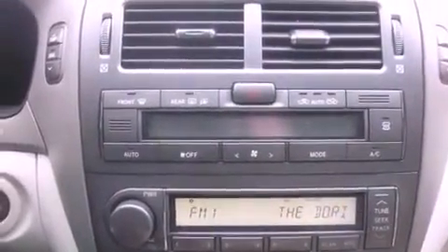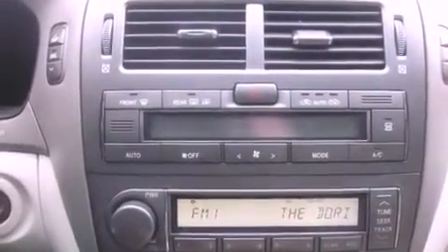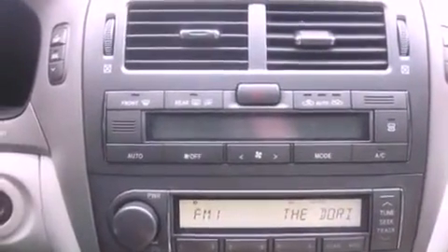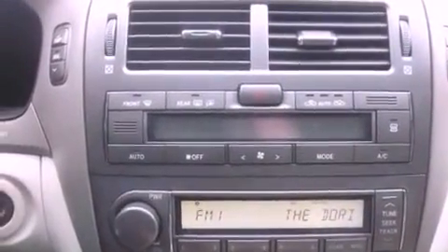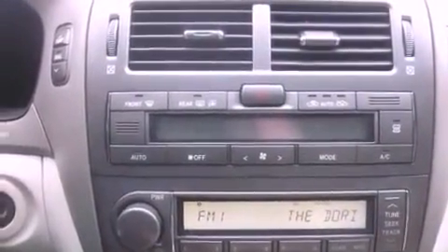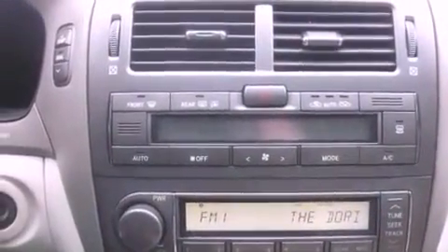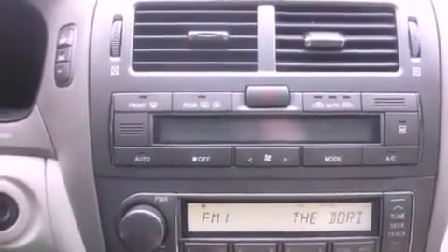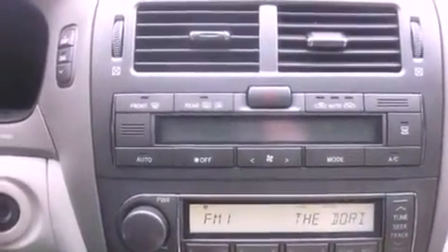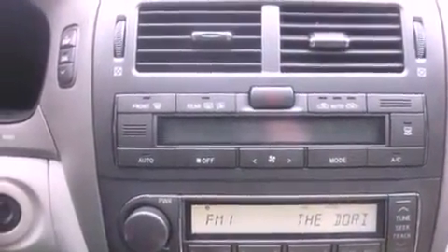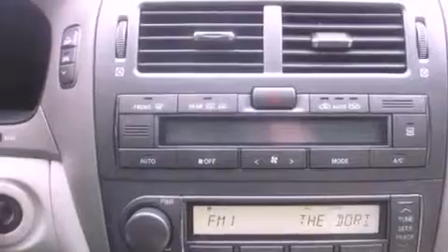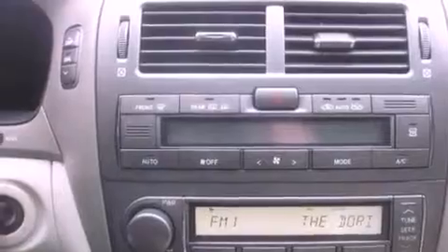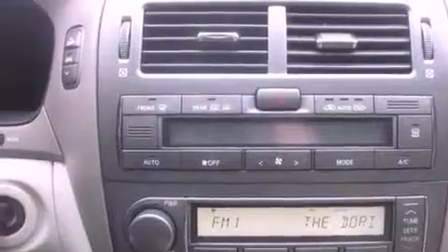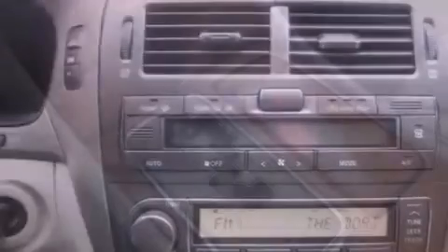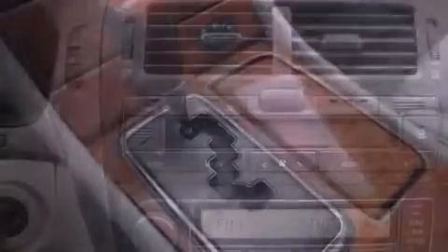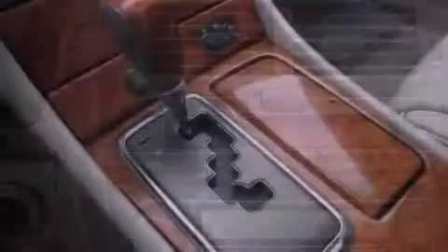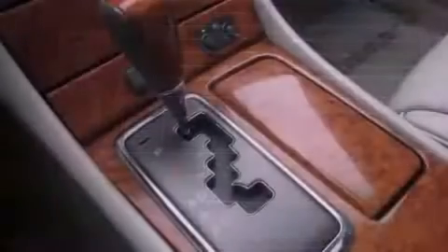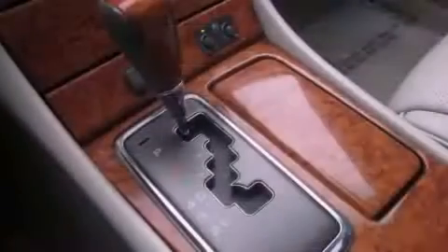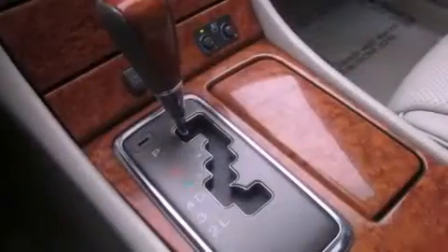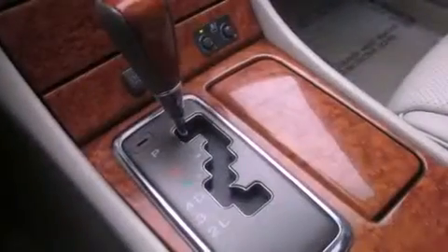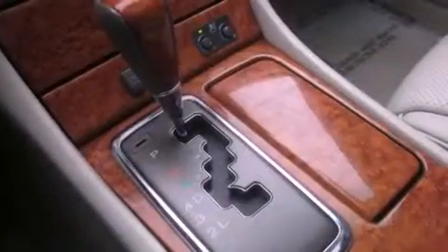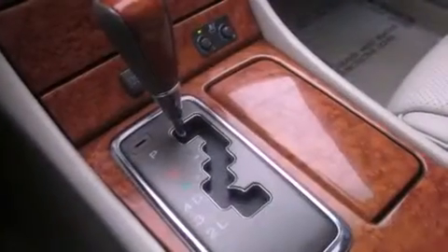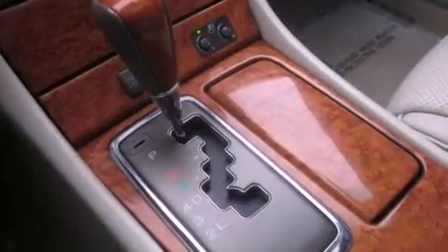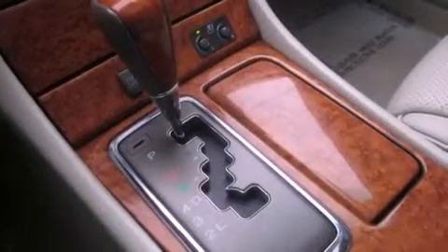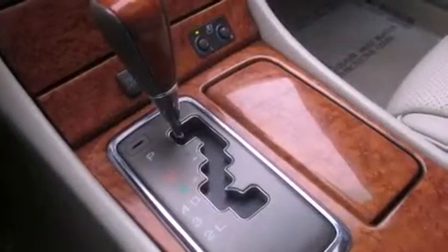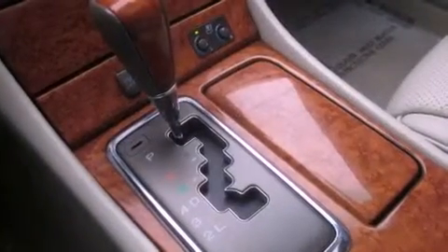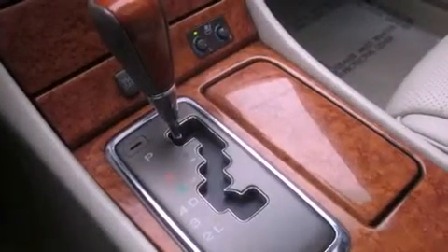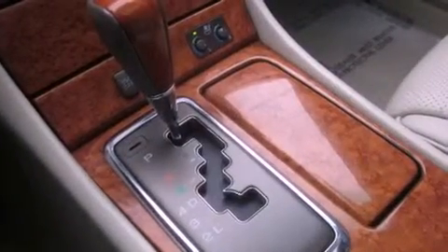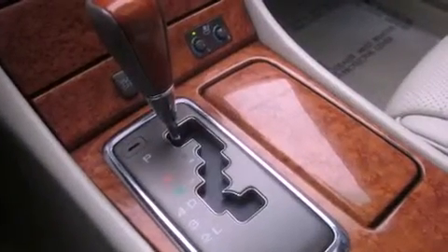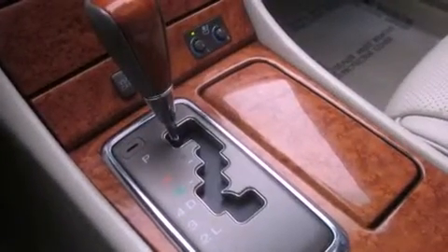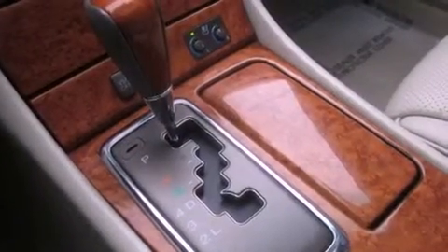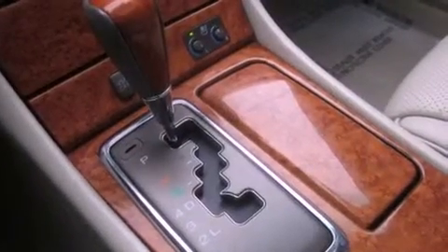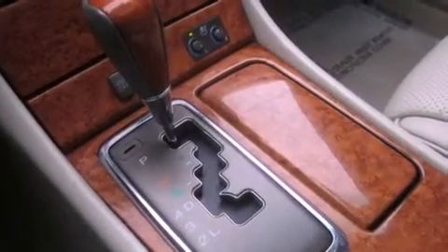Additional features include fog lamps, an anti-lock braking system, heated side view mirrors, and cruise control.